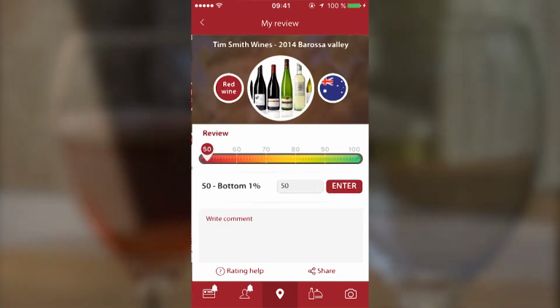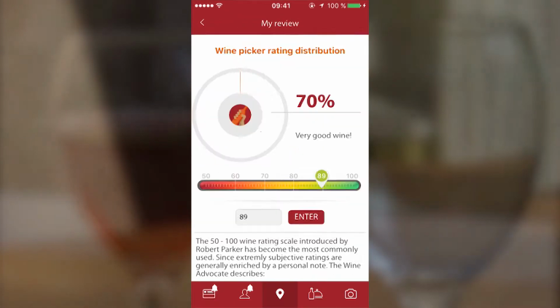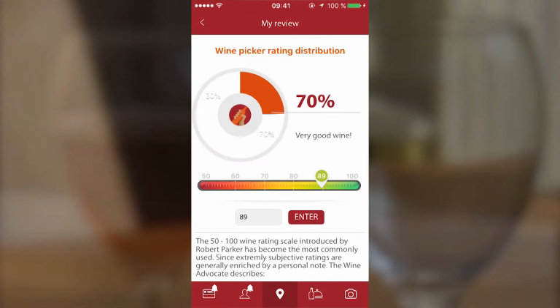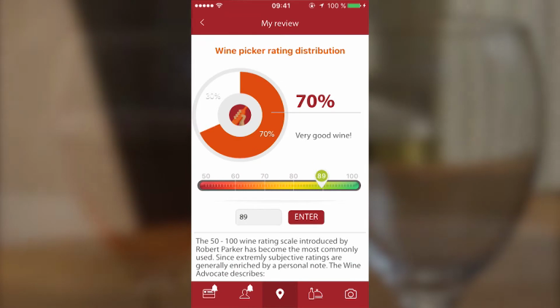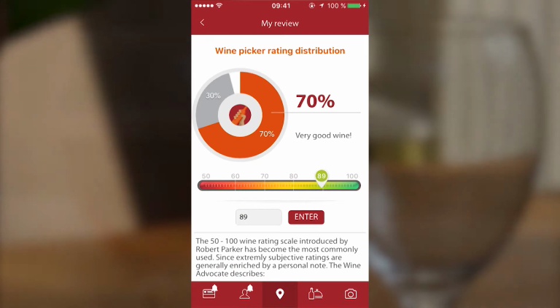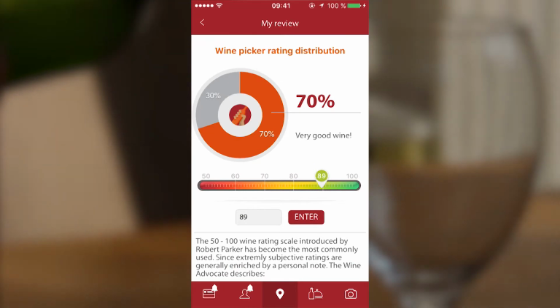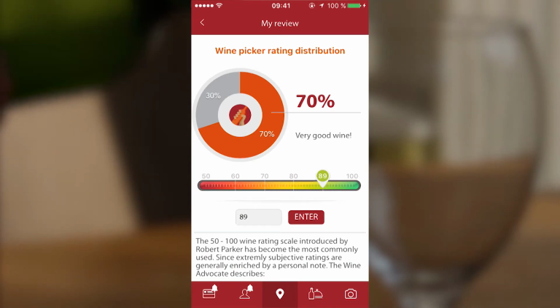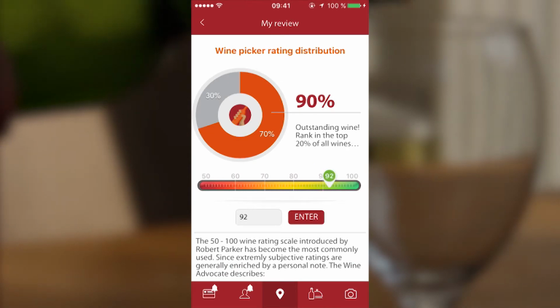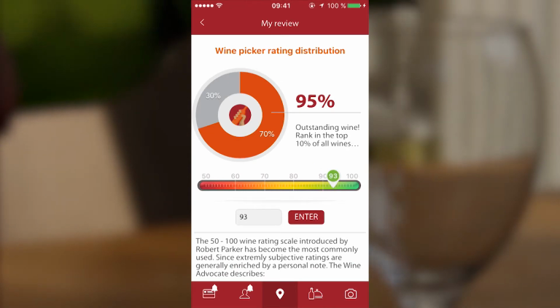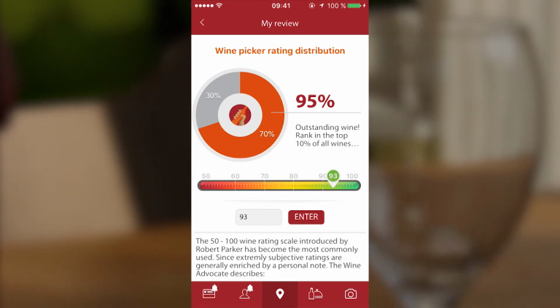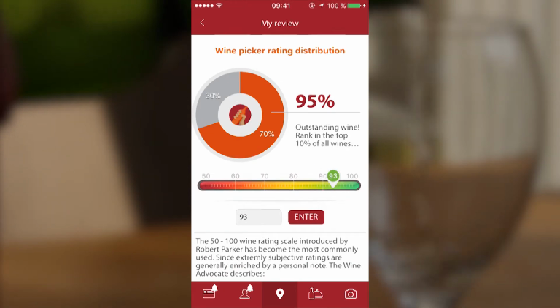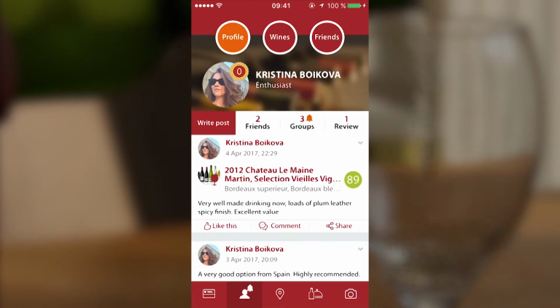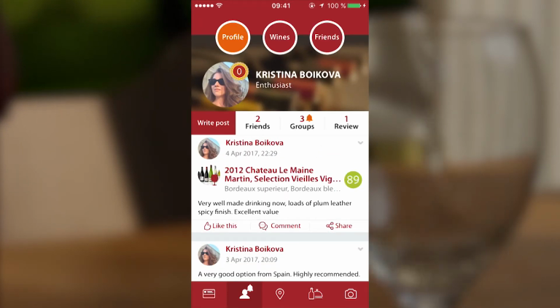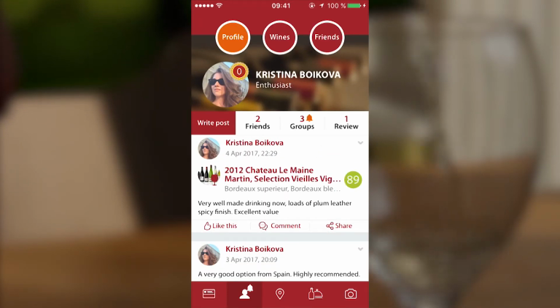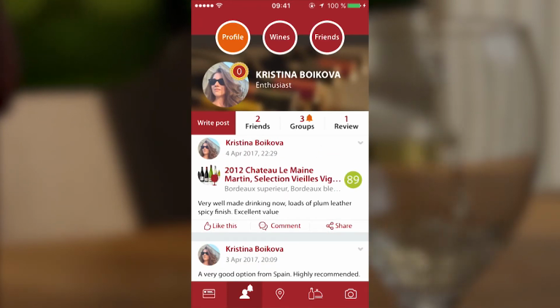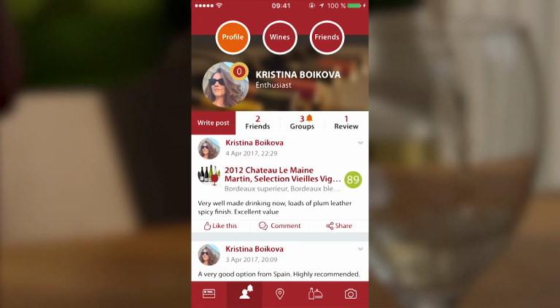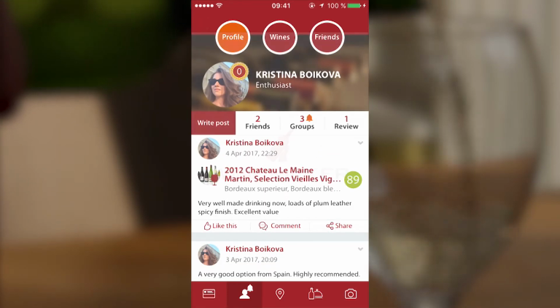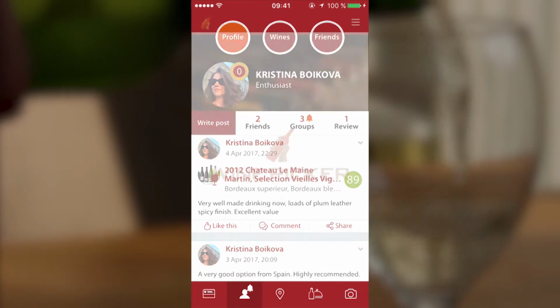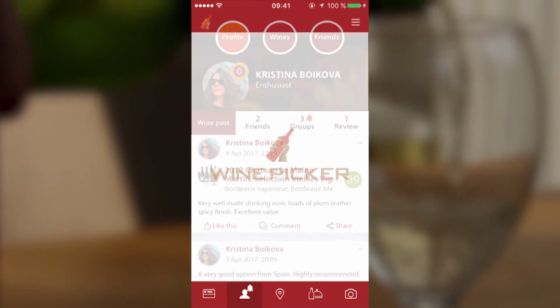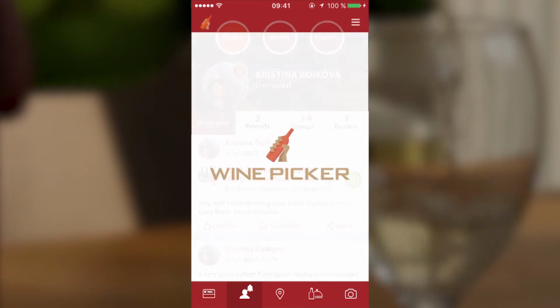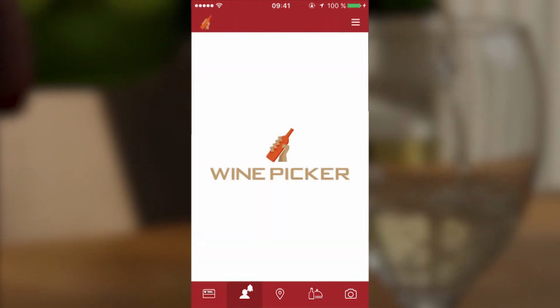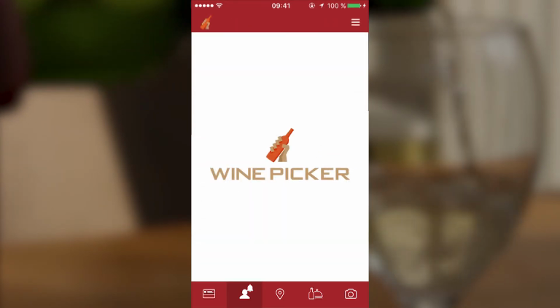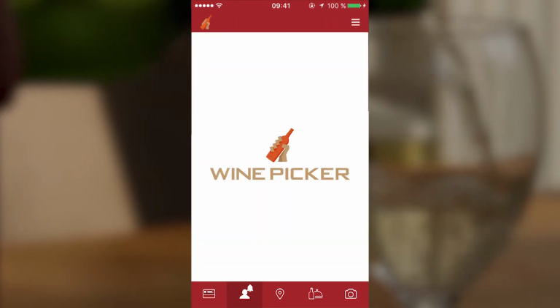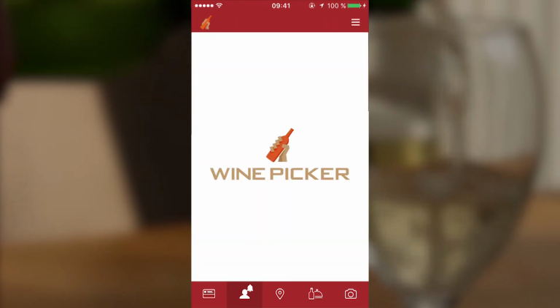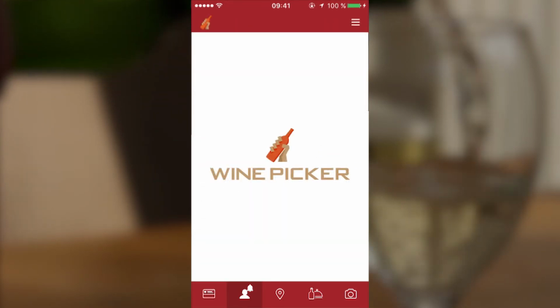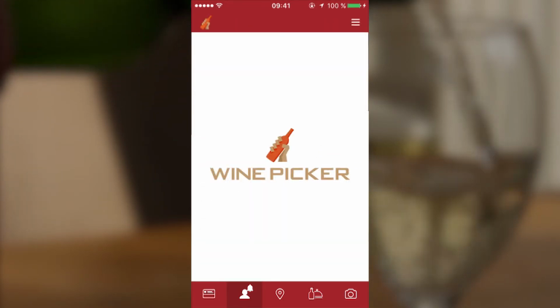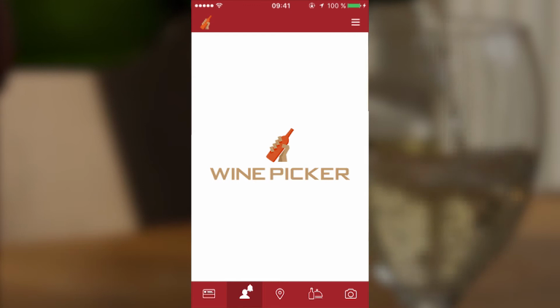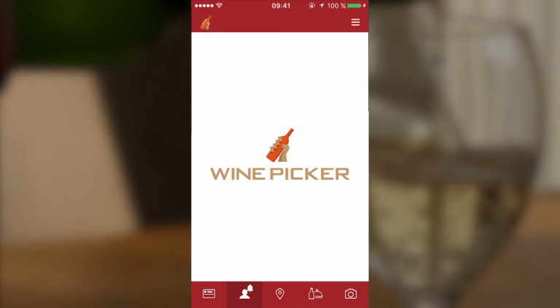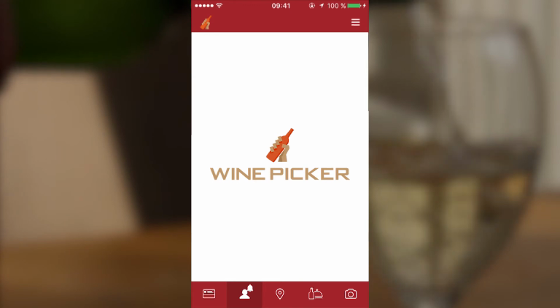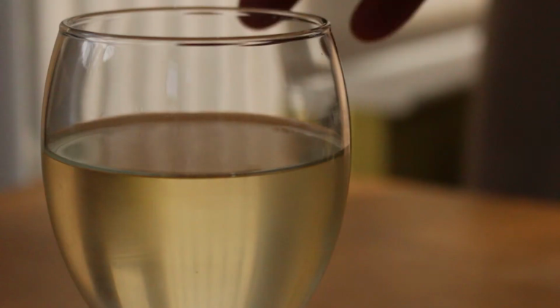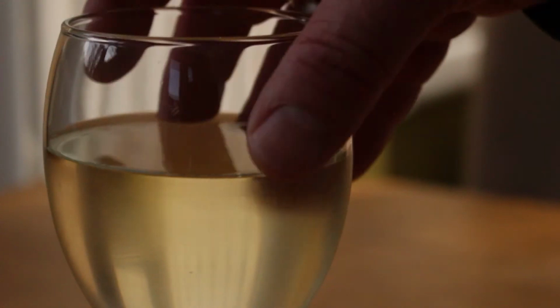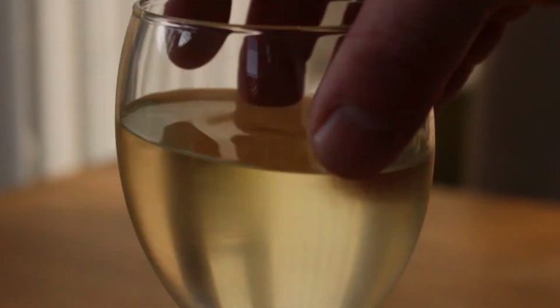You can then leave a tasting note that you will find under your profile. So enjoy, and invite your friends to the best wine app.